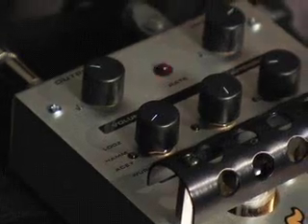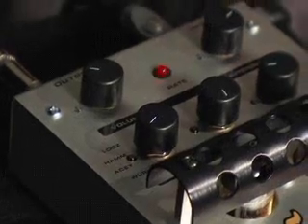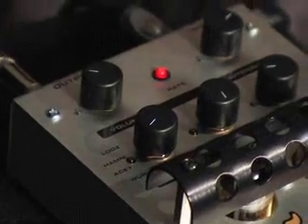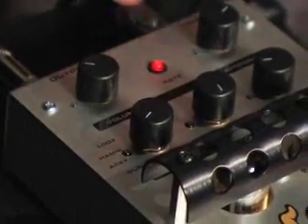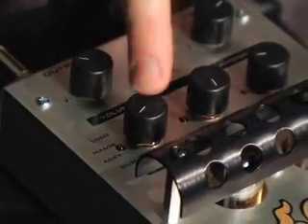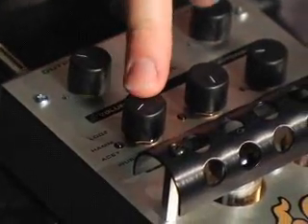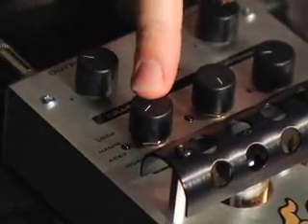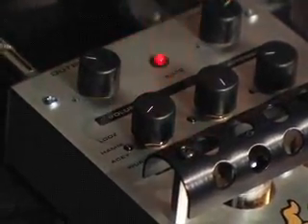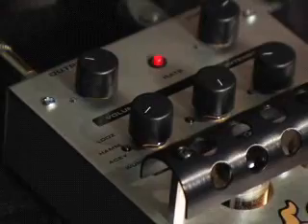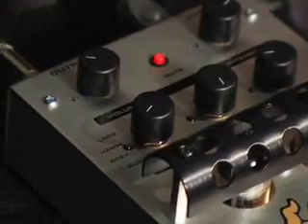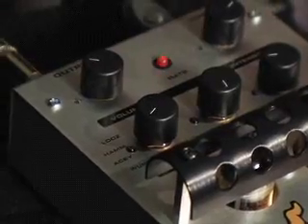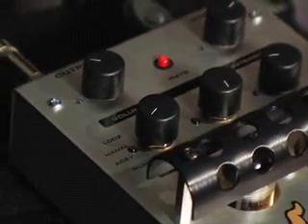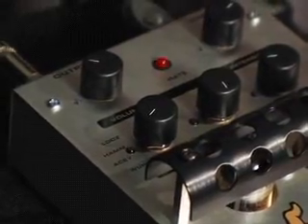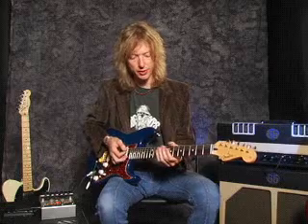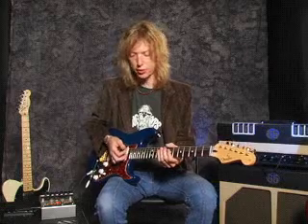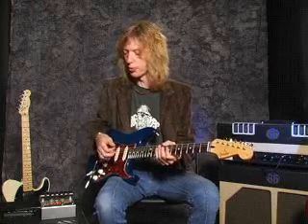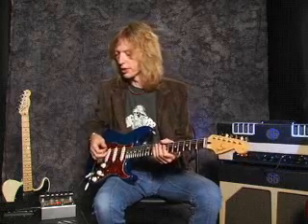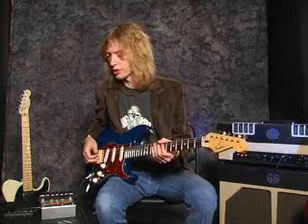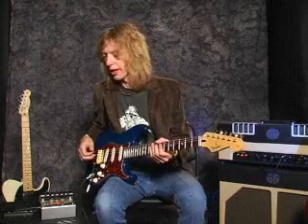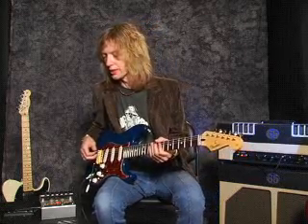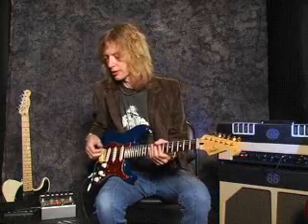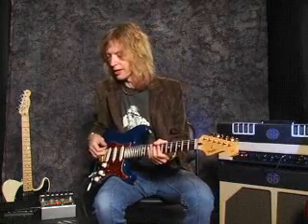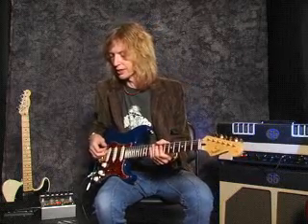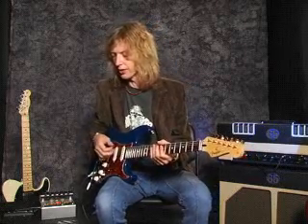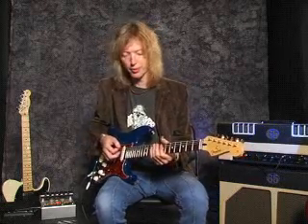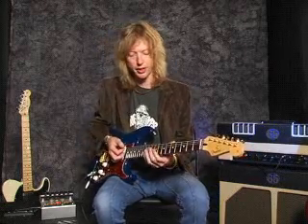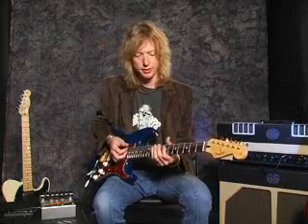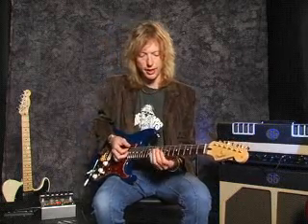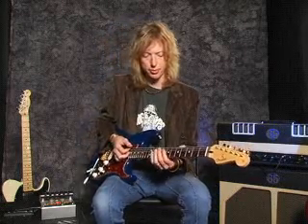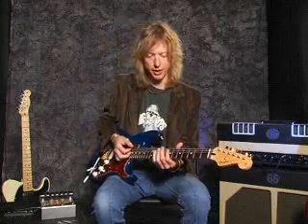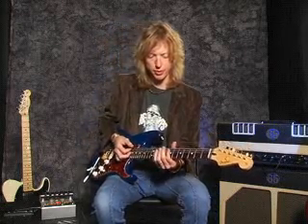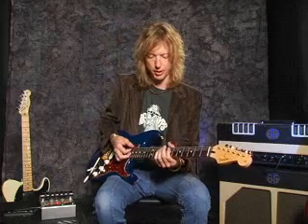This tremolo AC is reminiscent of the old British classic Class A 30-watt amplifier tremolo.